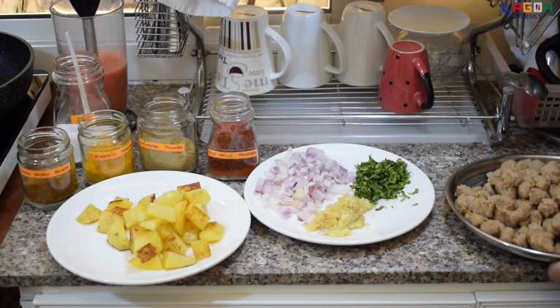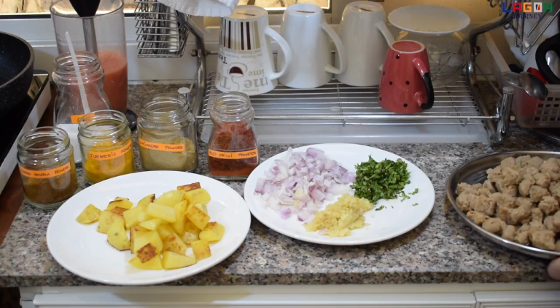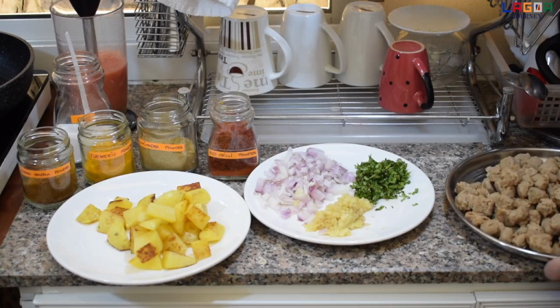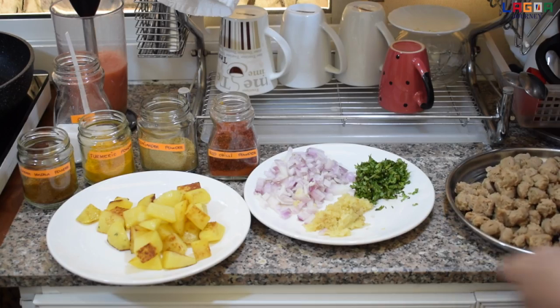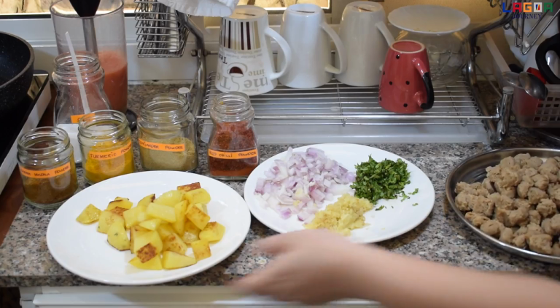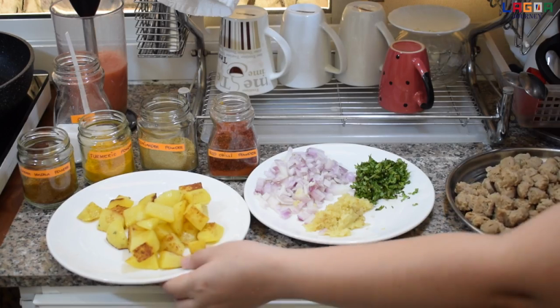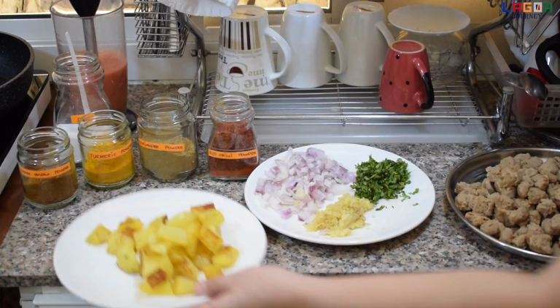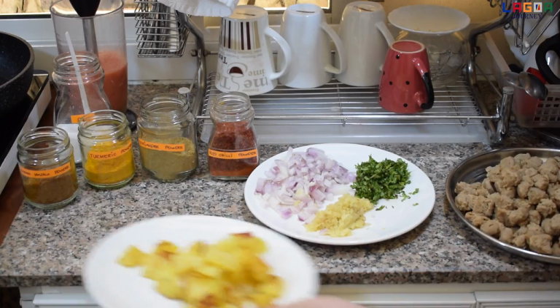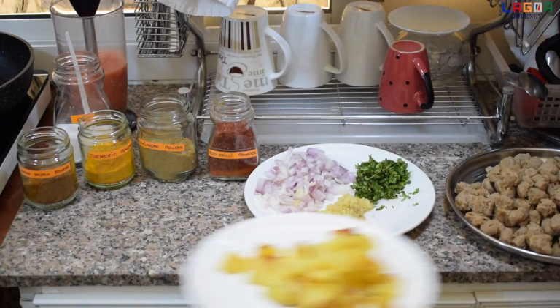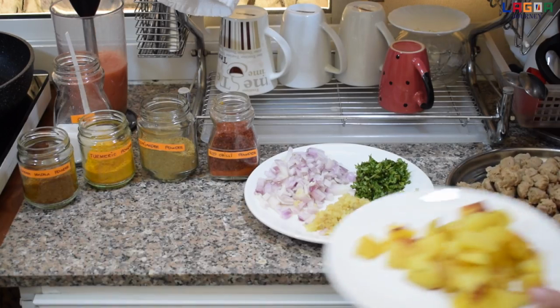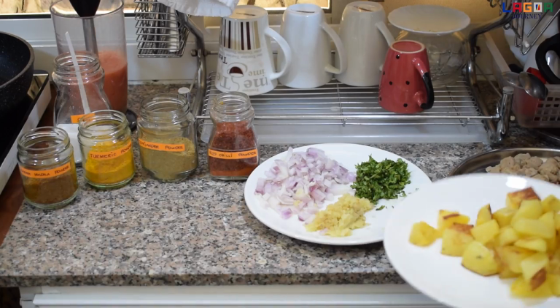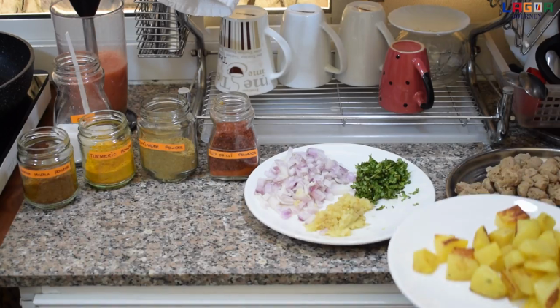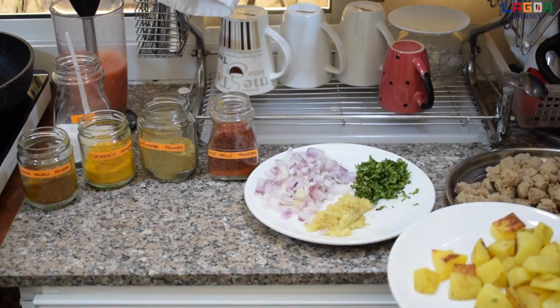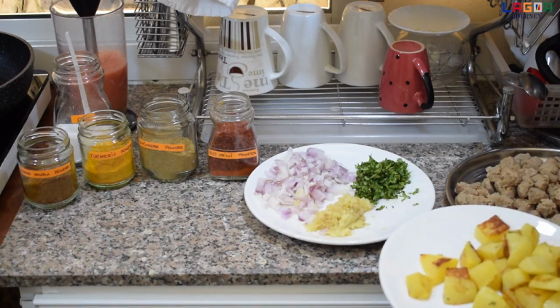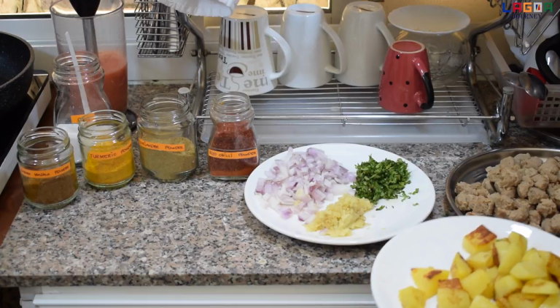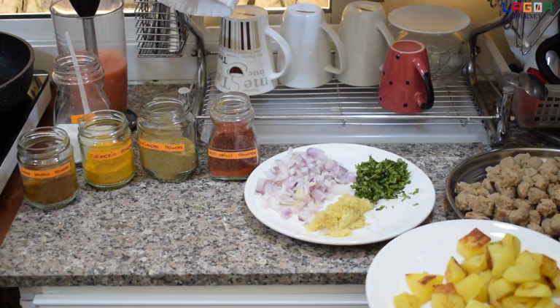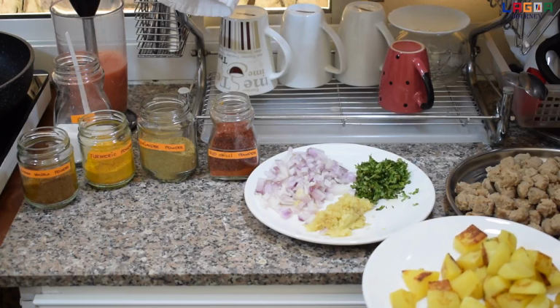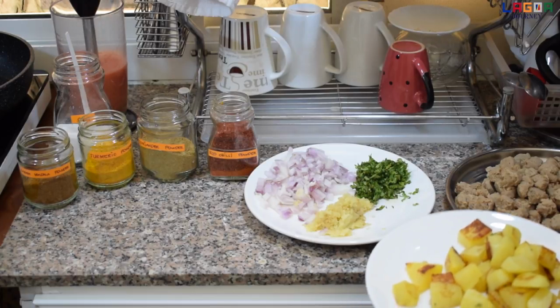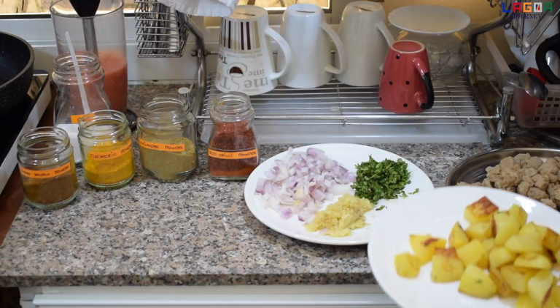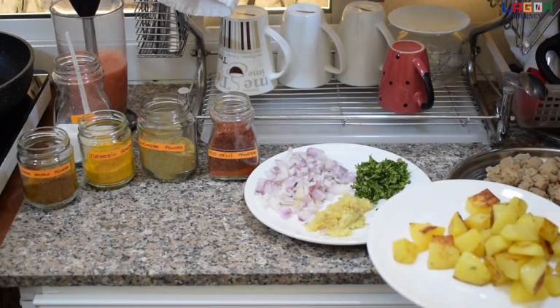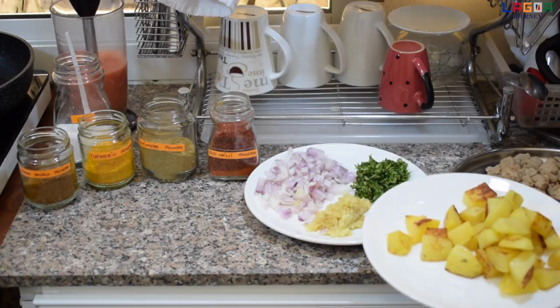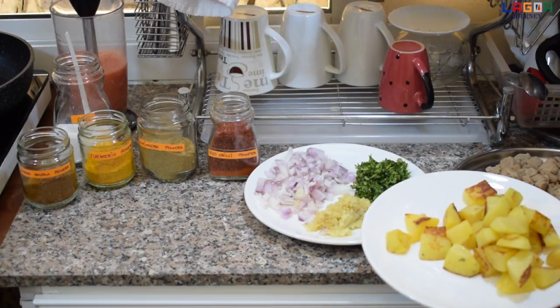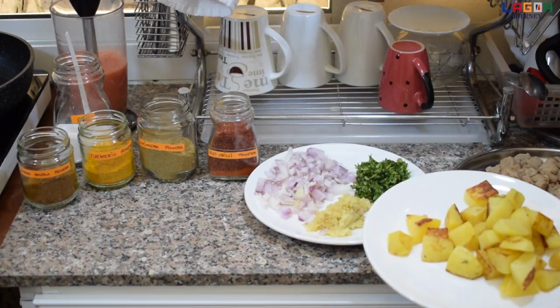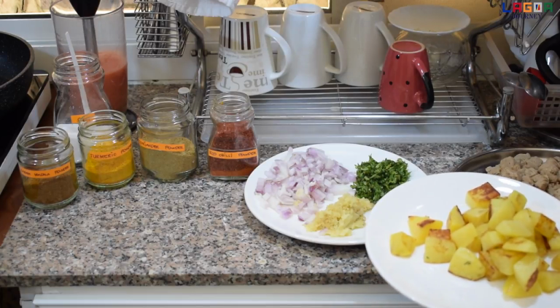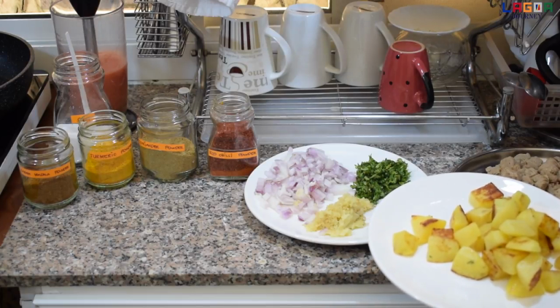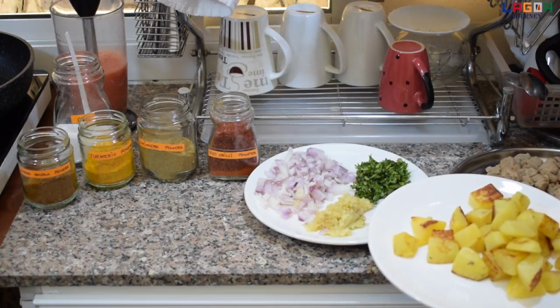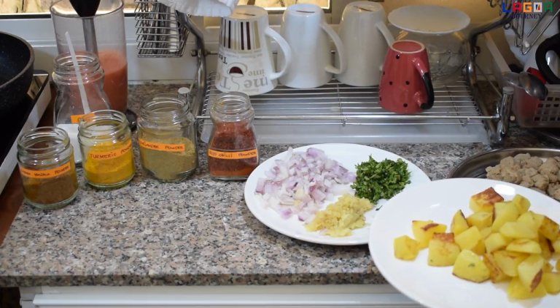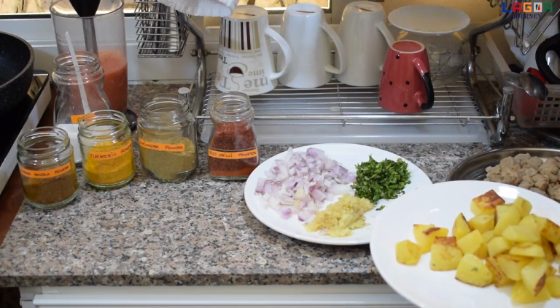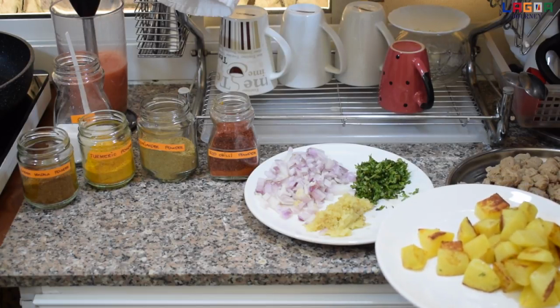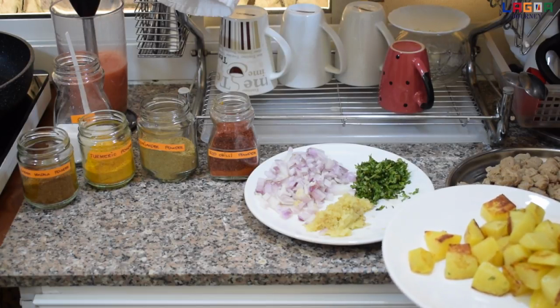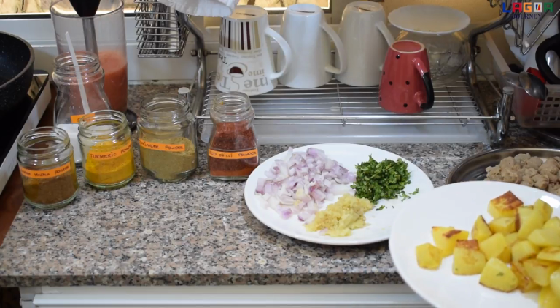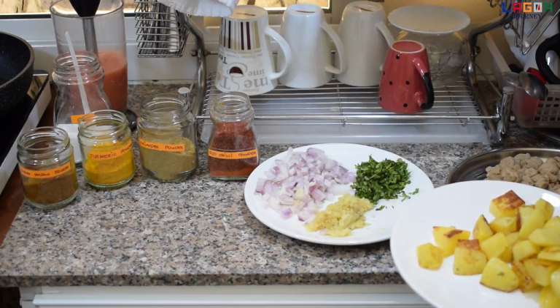Tapos ito pong patatas. Itong patatas is pinirito po para mas masarap.